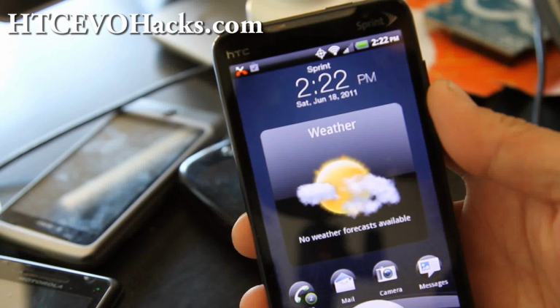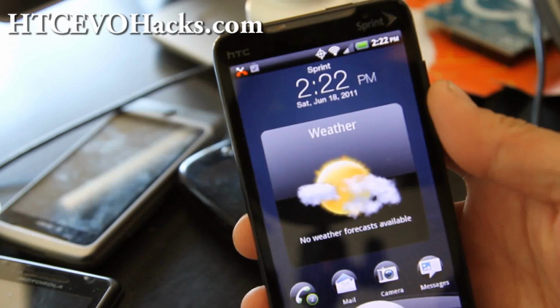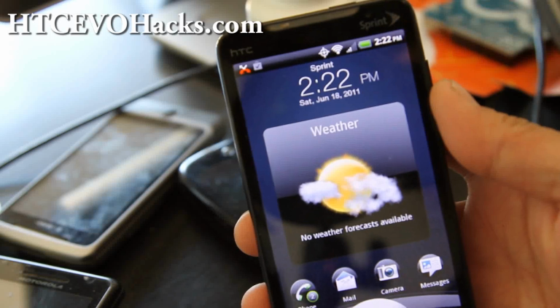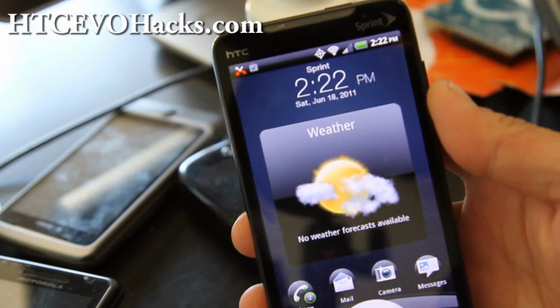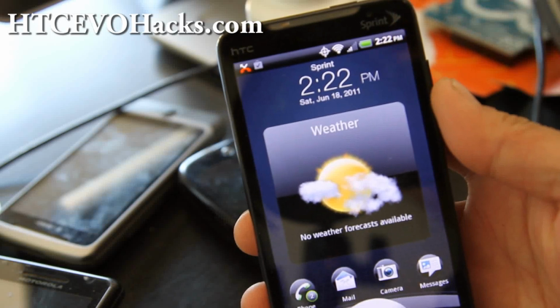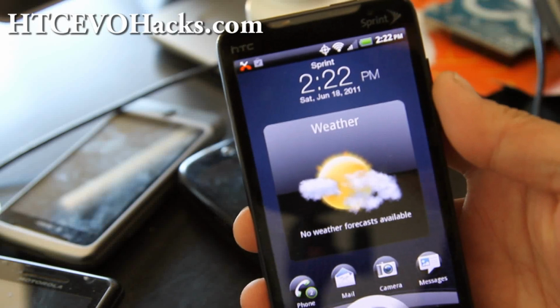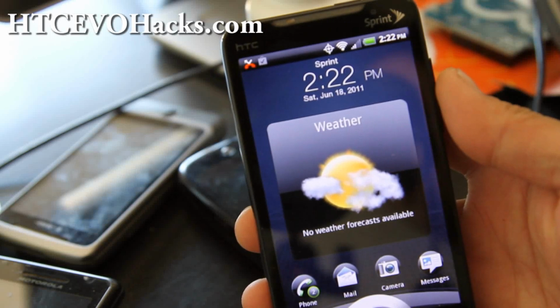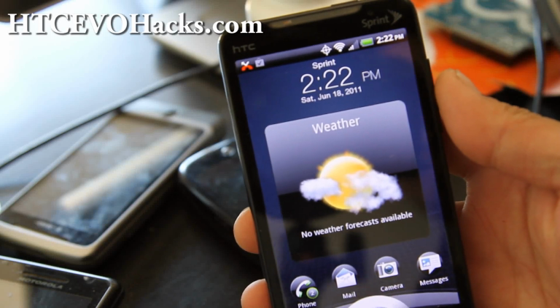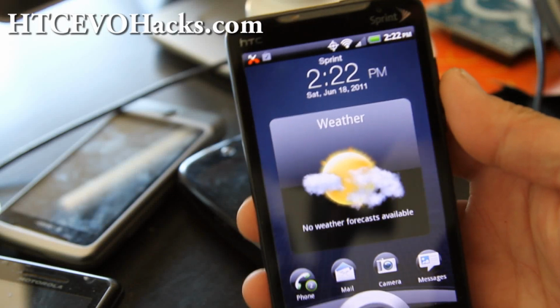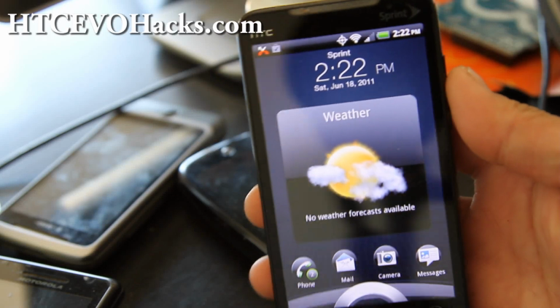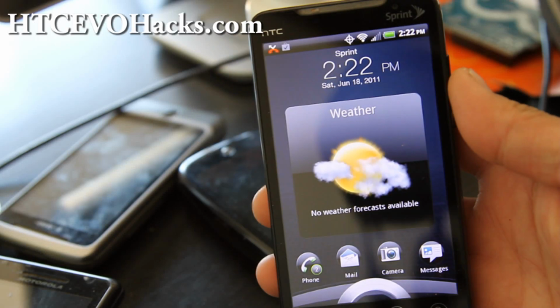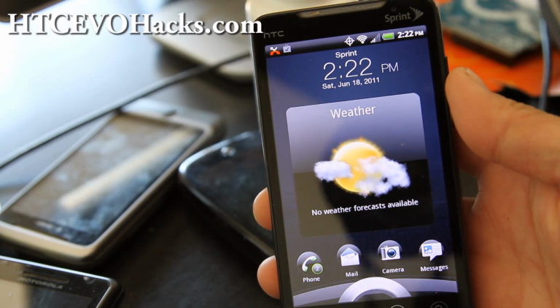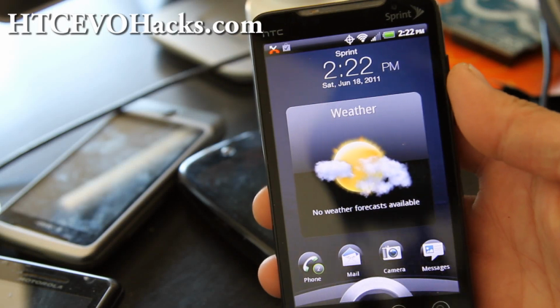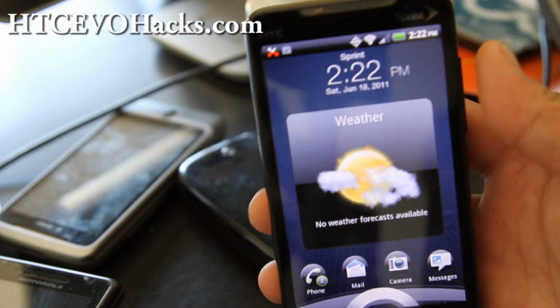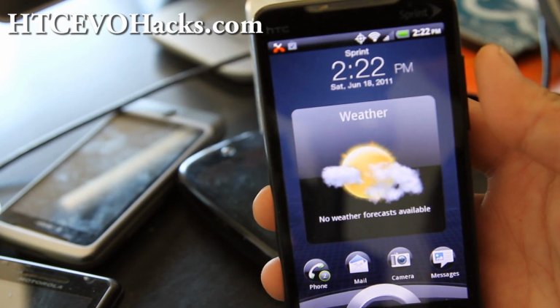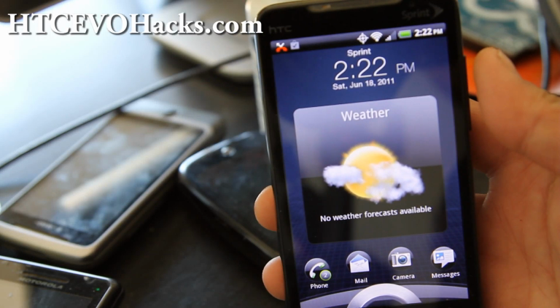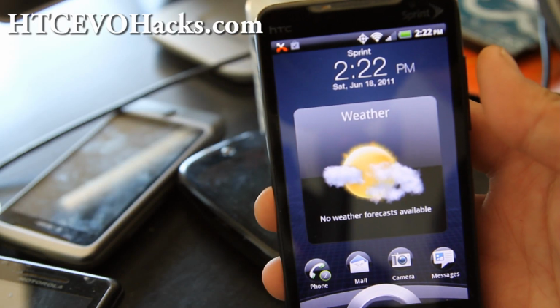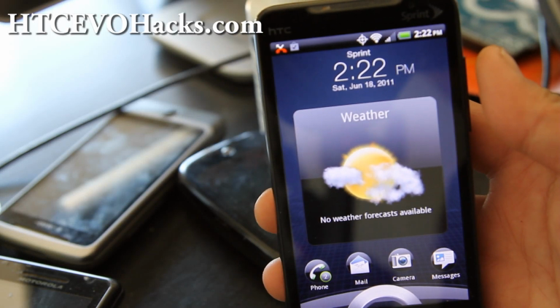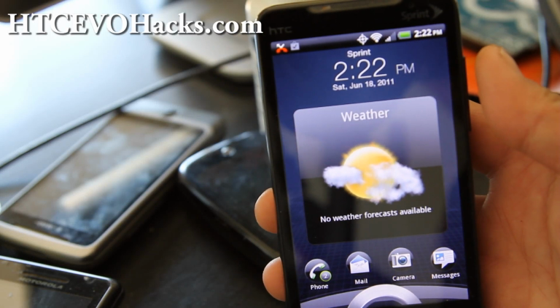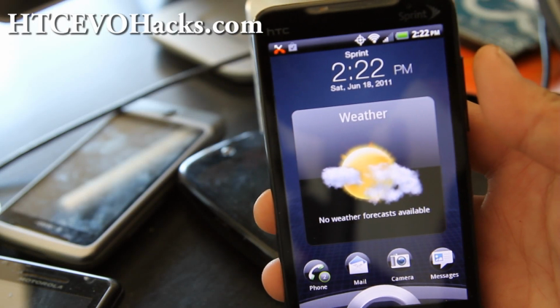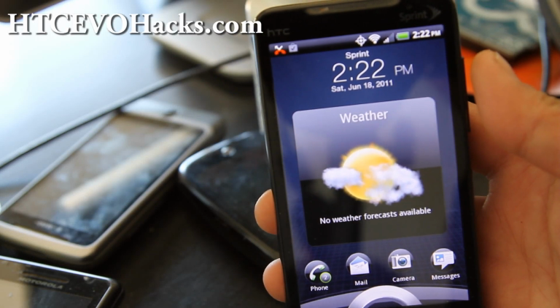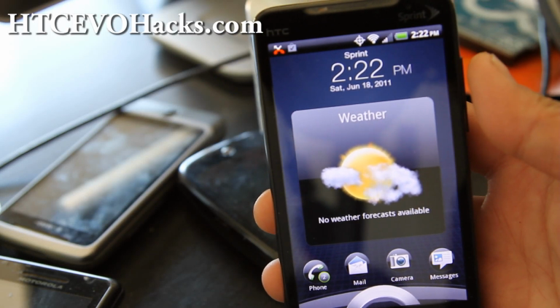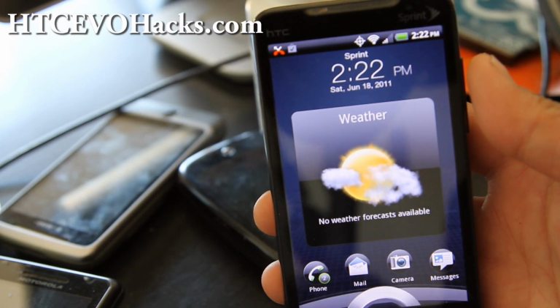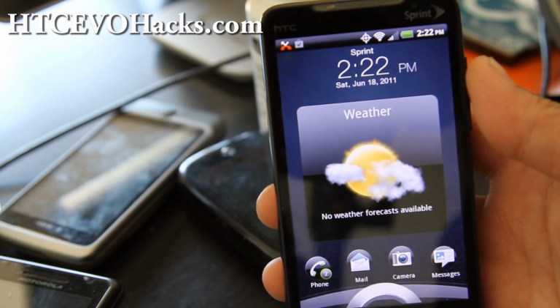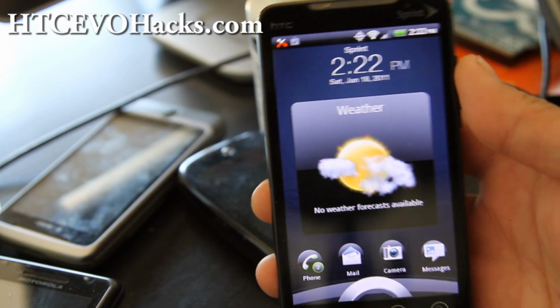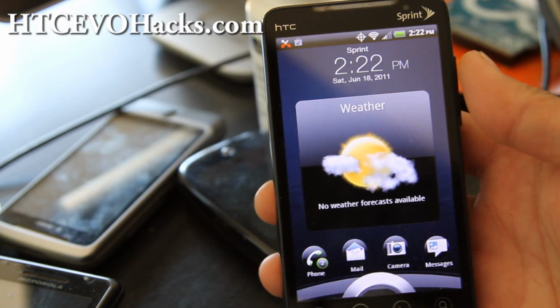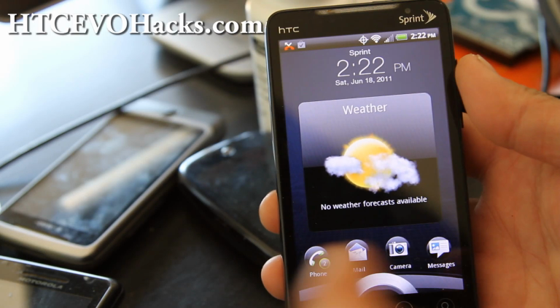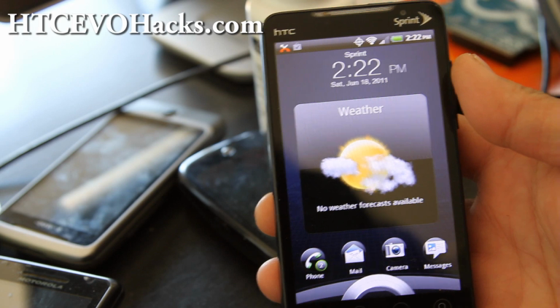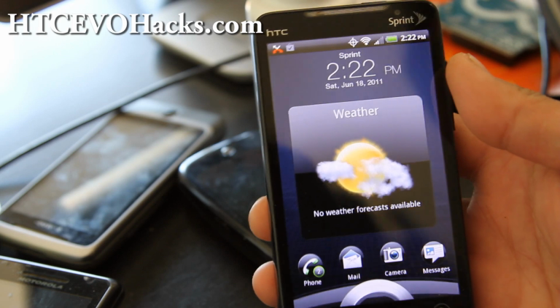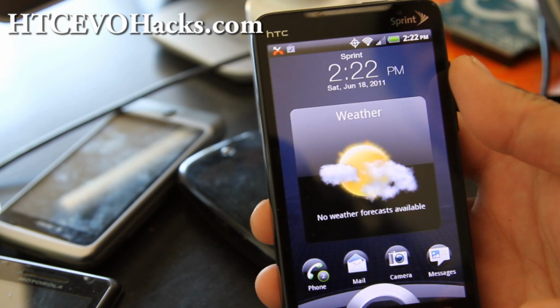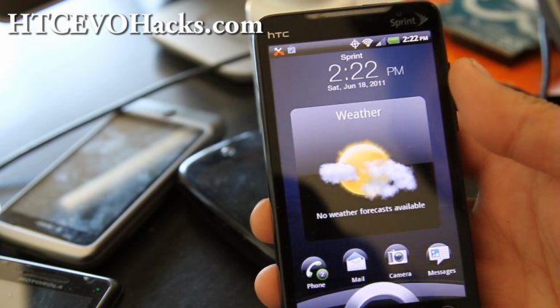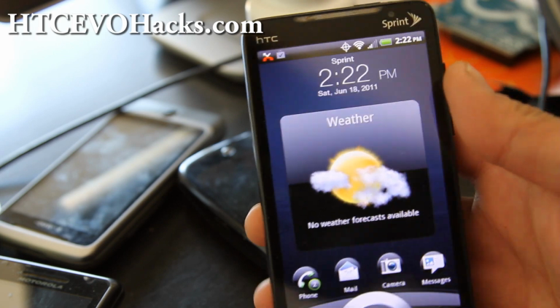Hi all folks, this is Max from Xenomax.com and HTC Evo Hex.com.